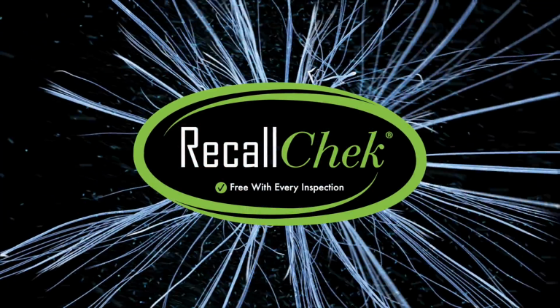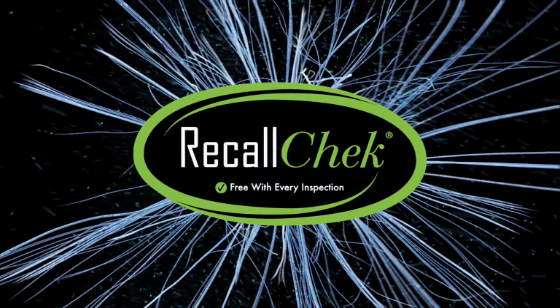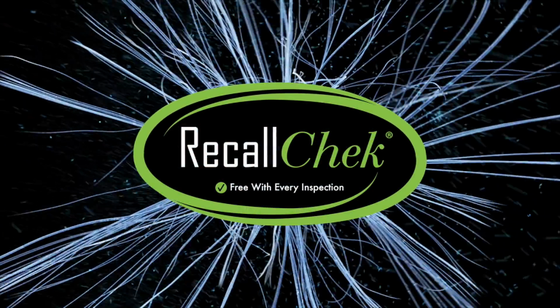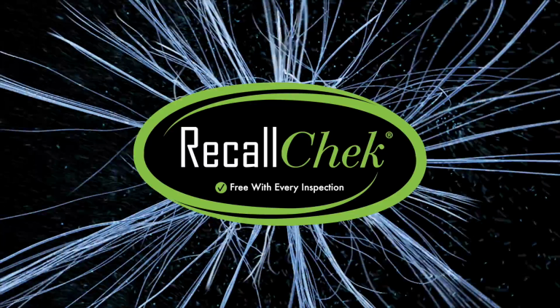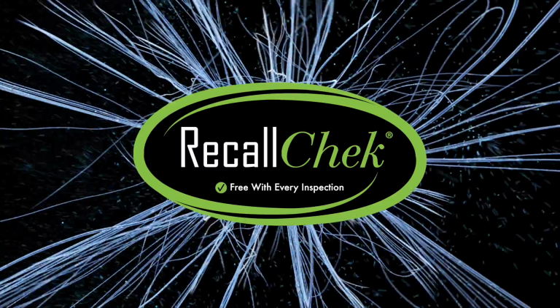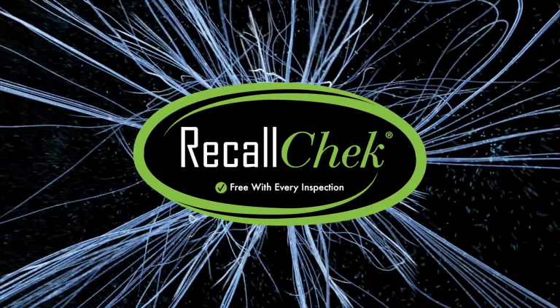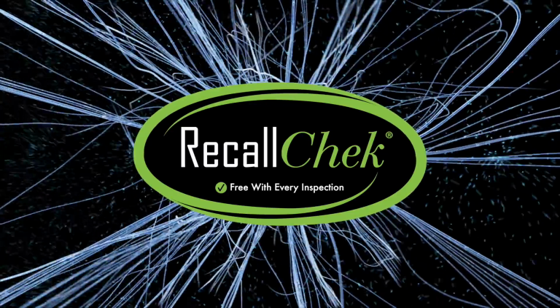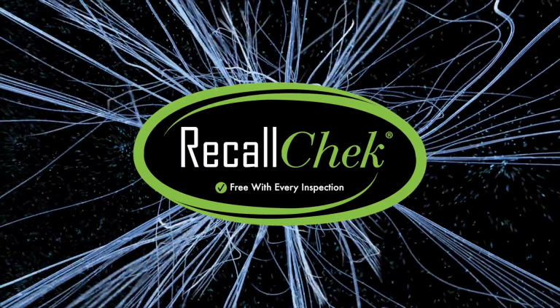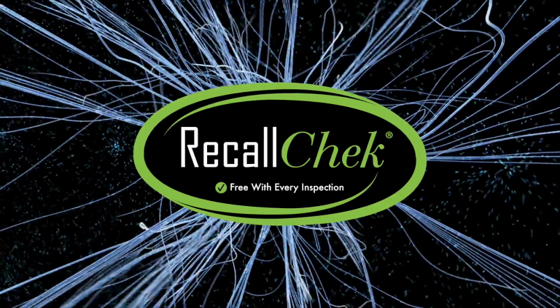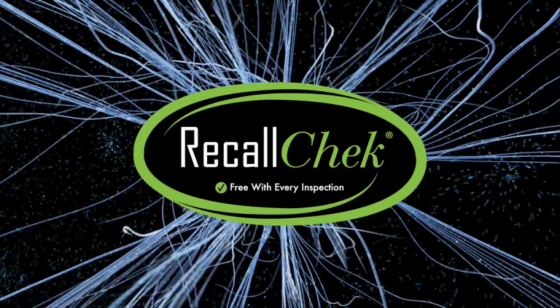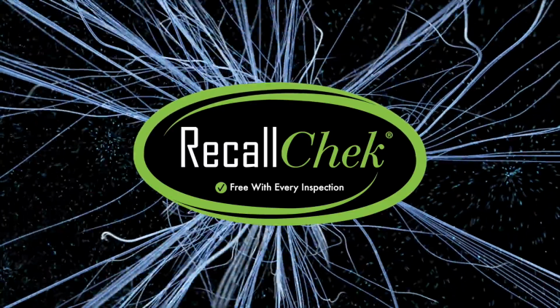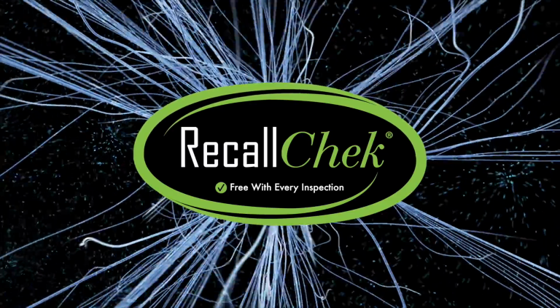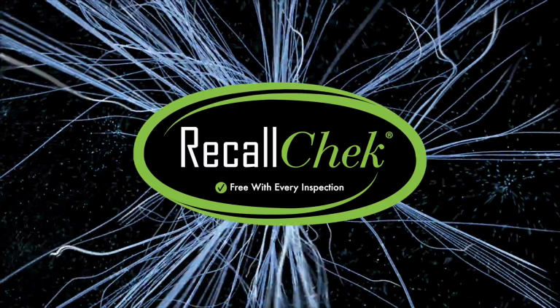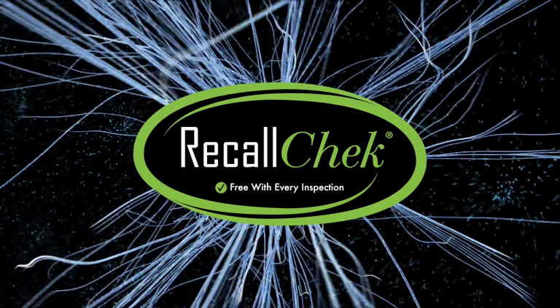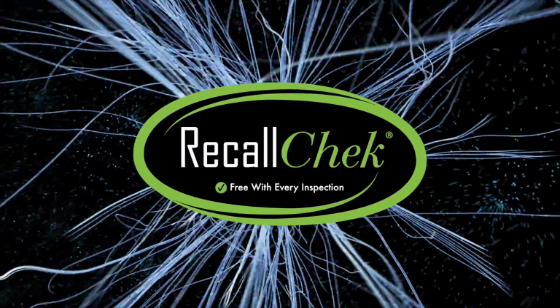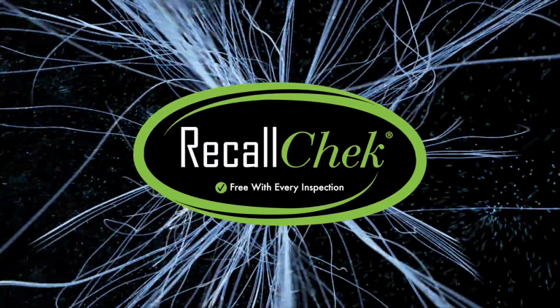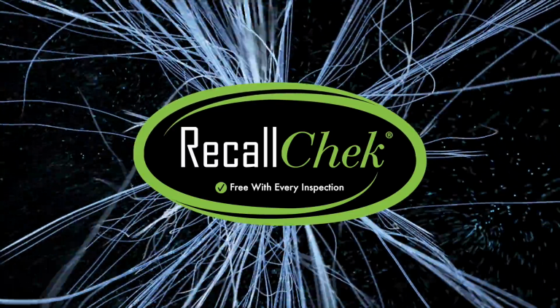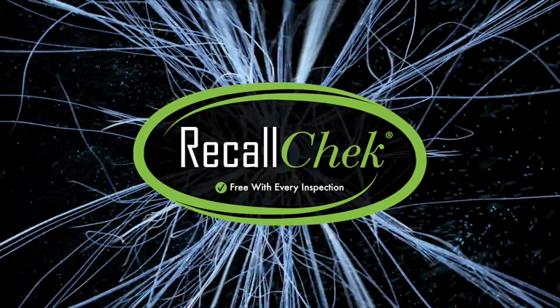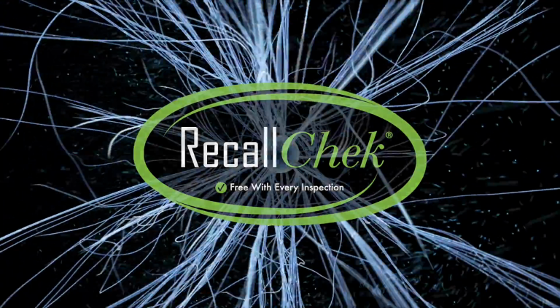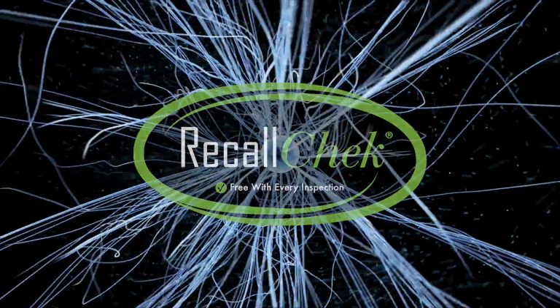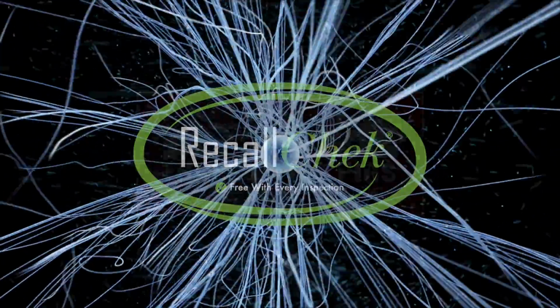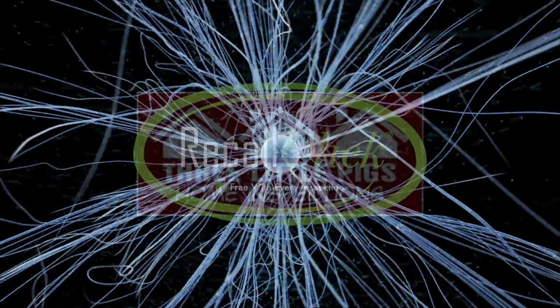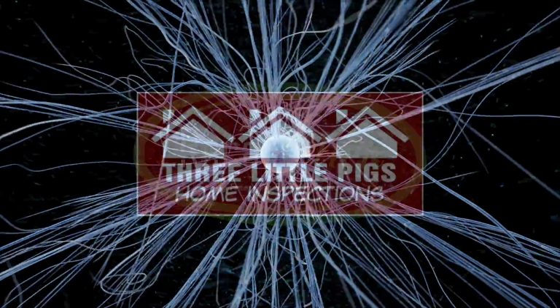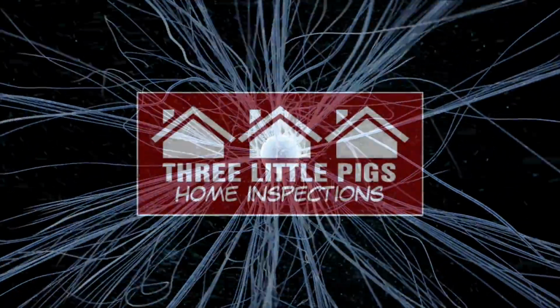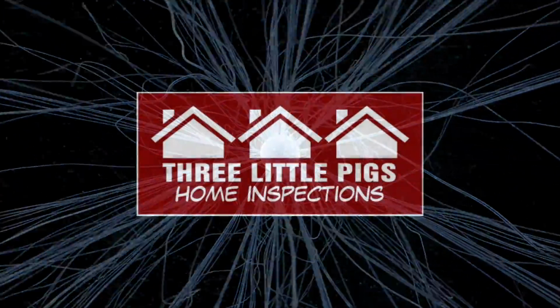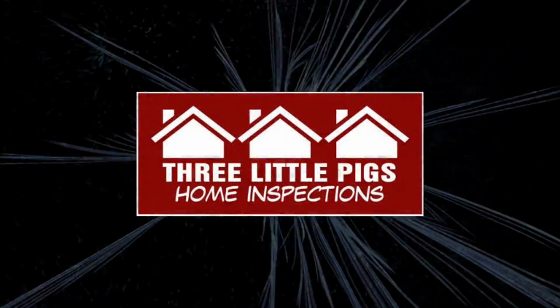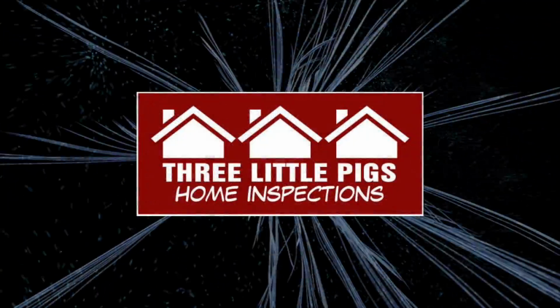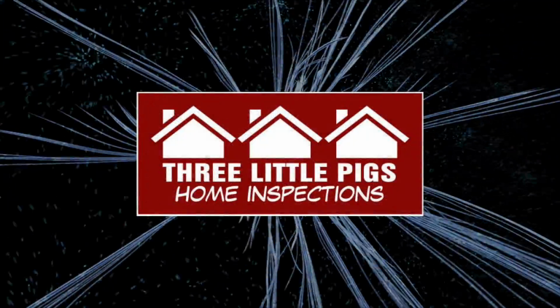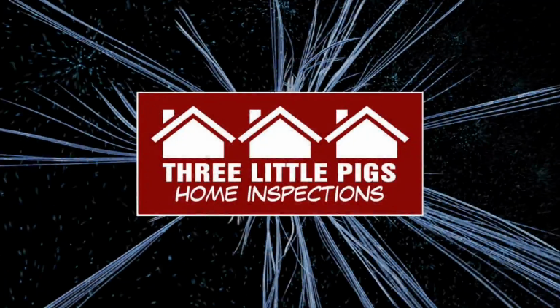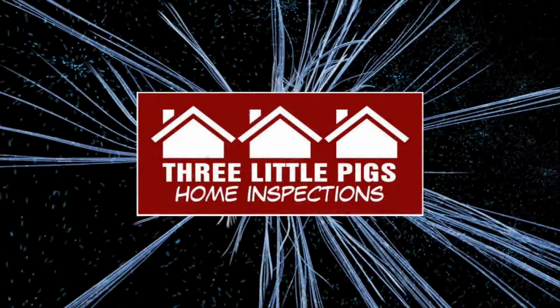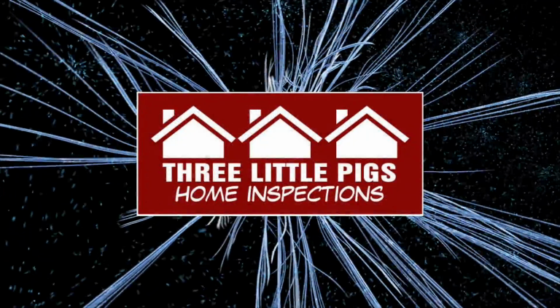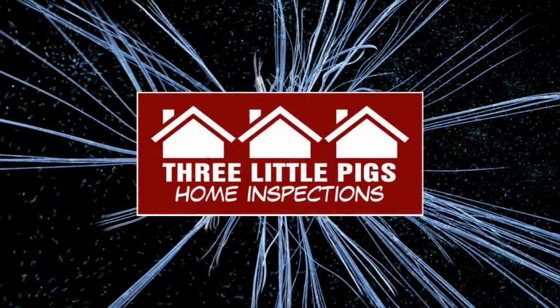100% accurate, 100% free, exclusively when you book your home inspection with us.